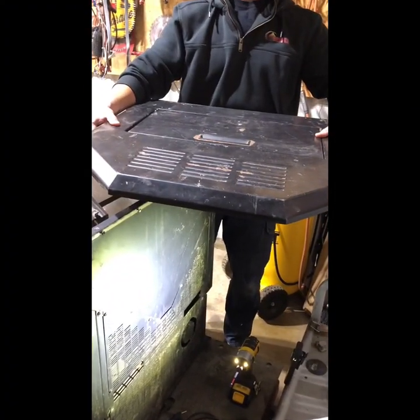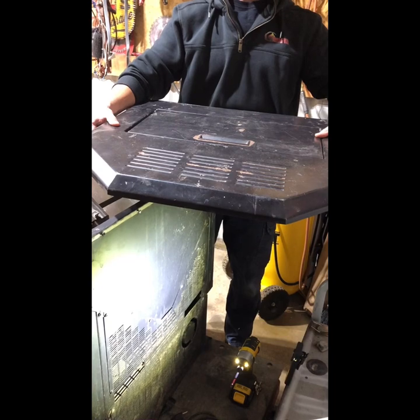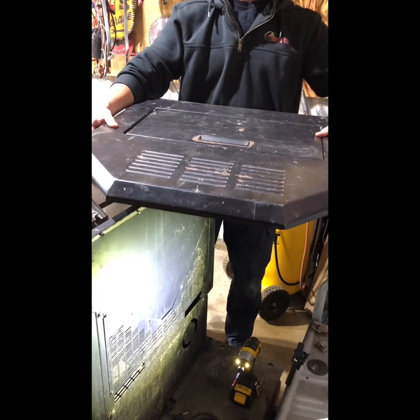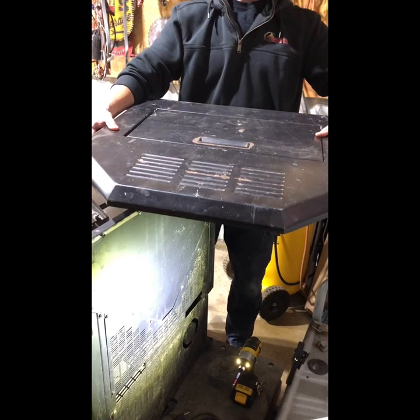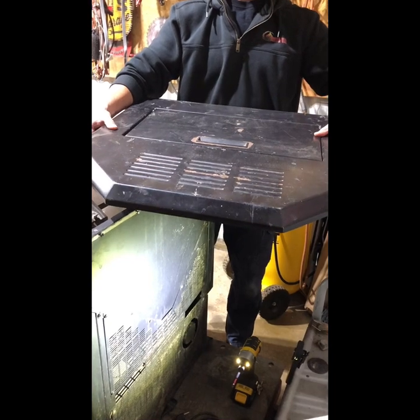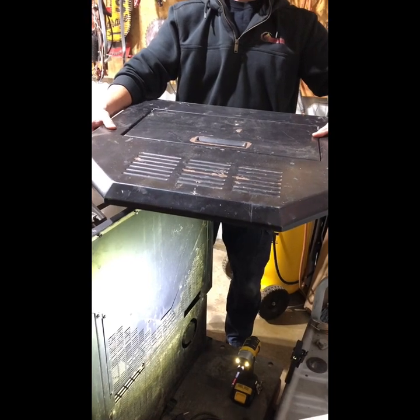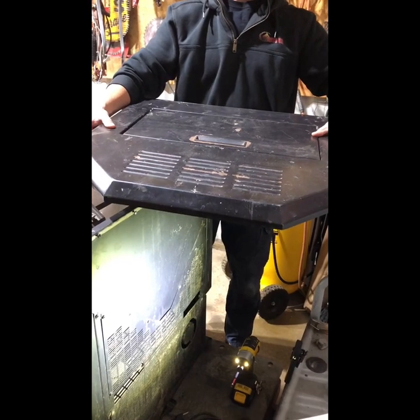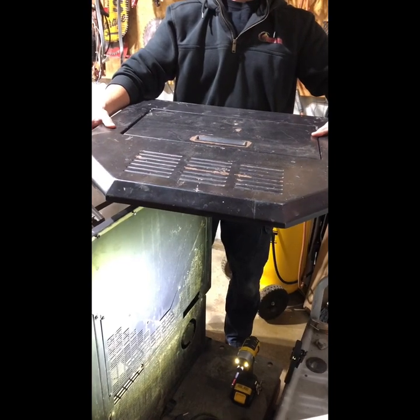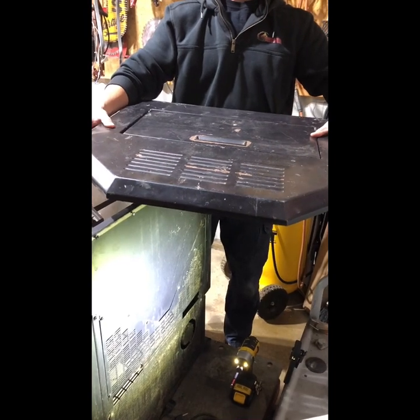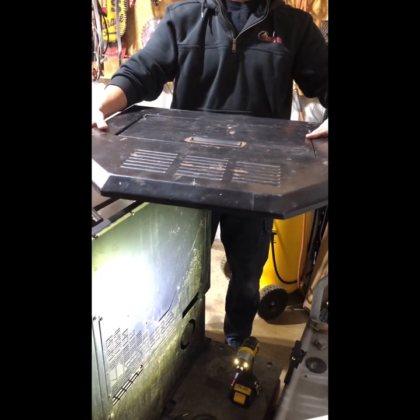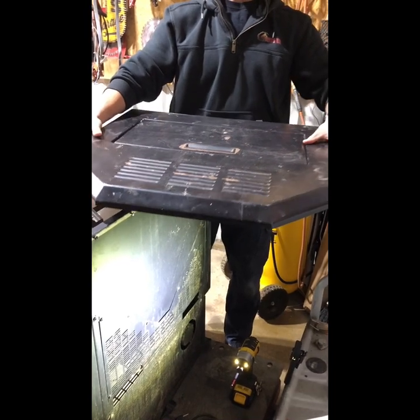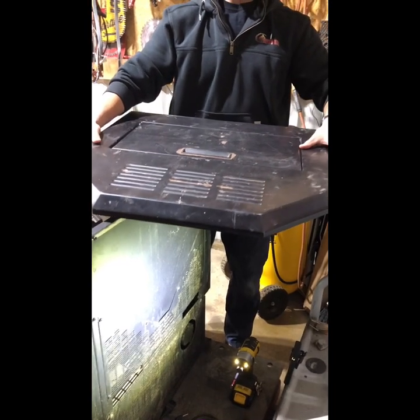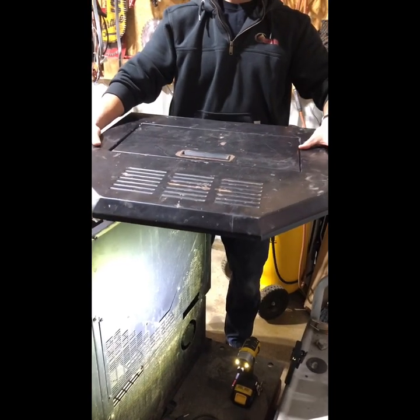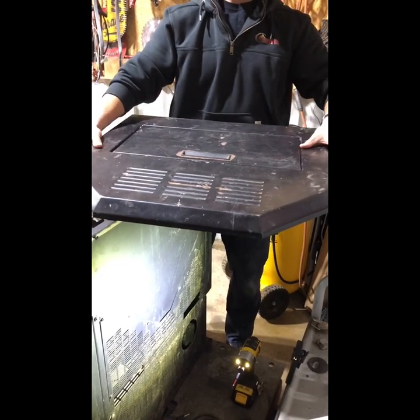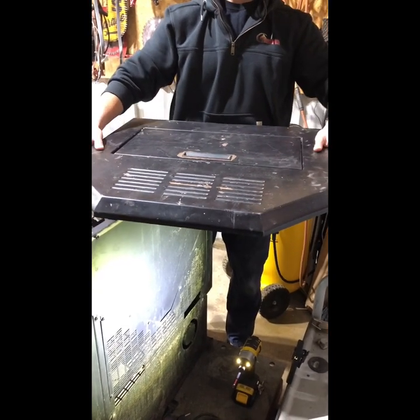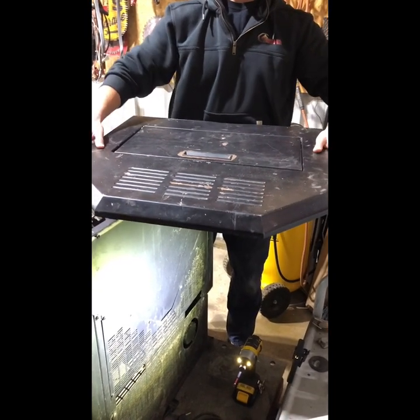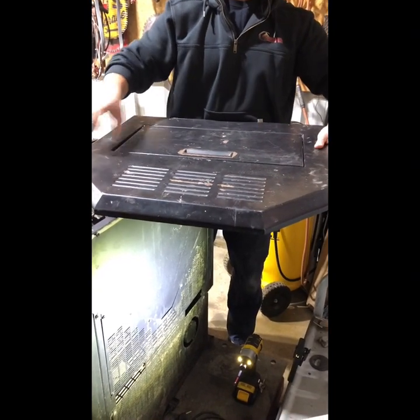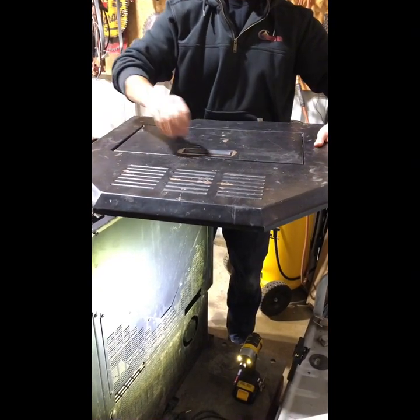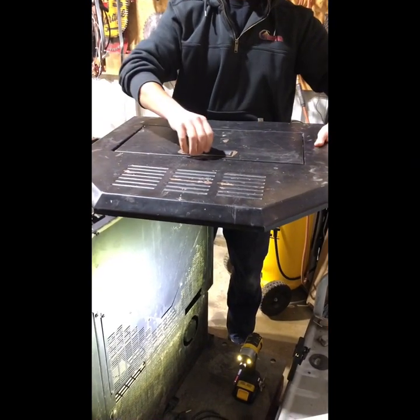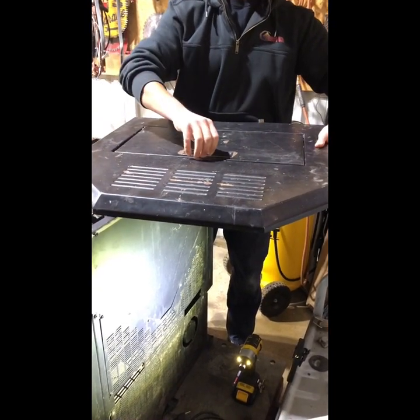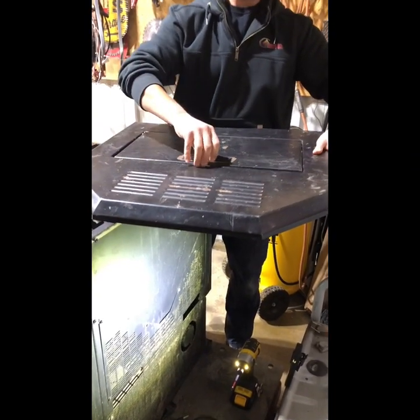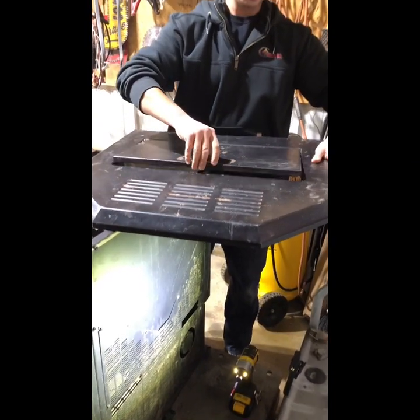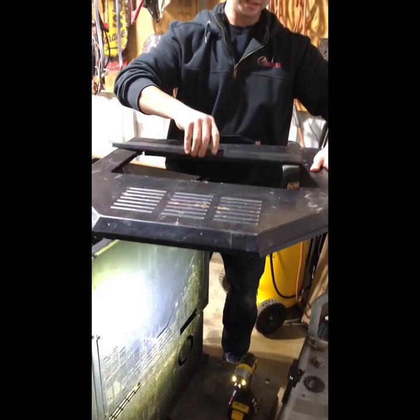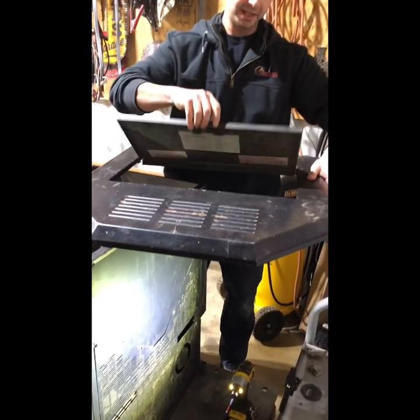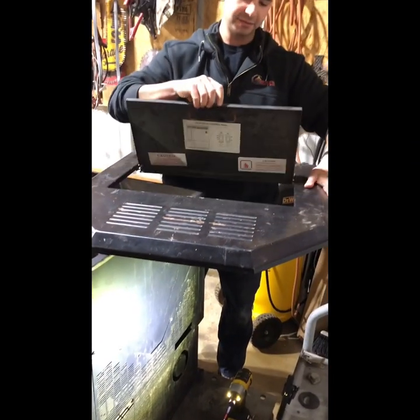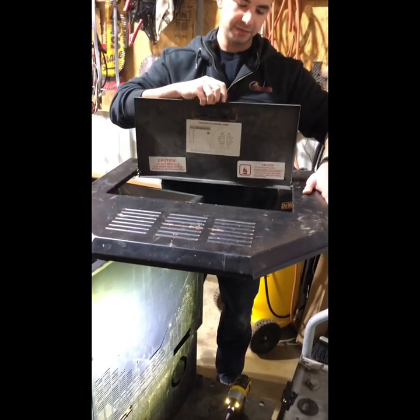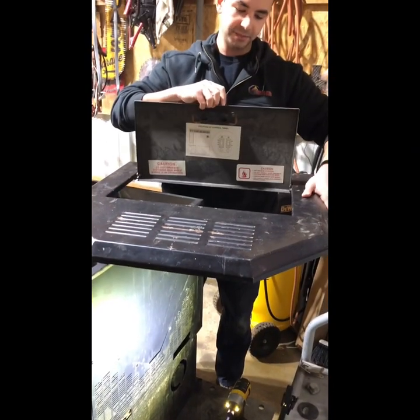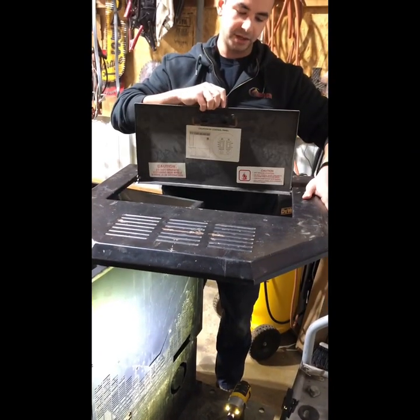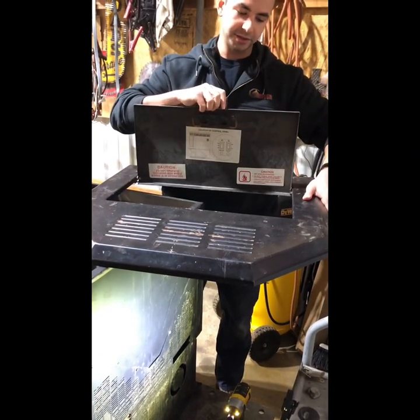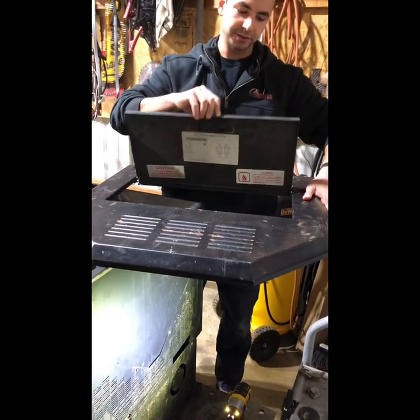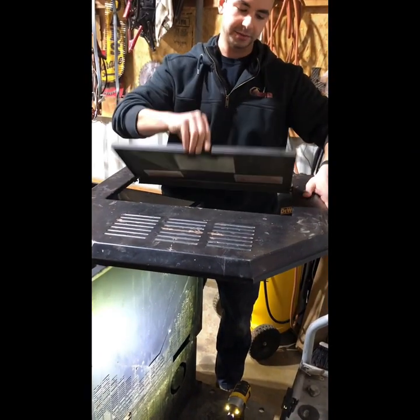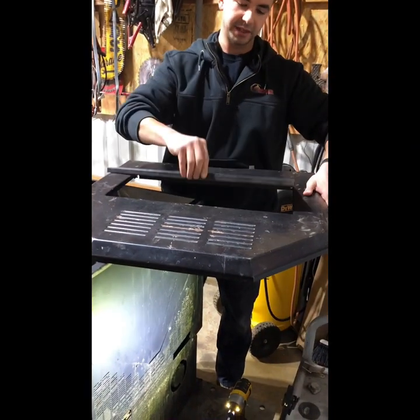When you have it and you set it down, watch out because this thing can flip on you suddenly.